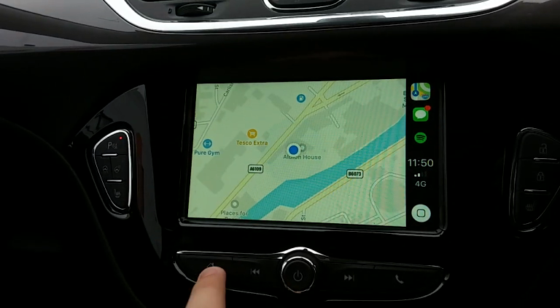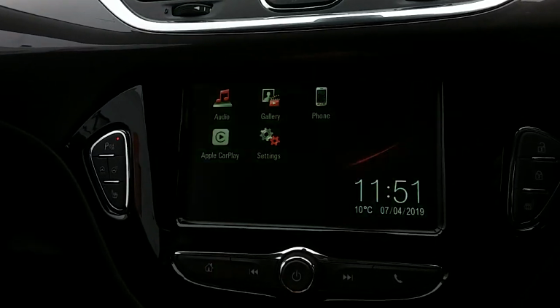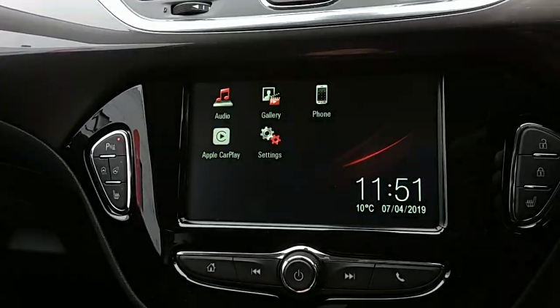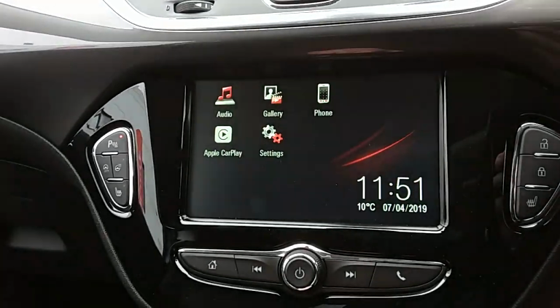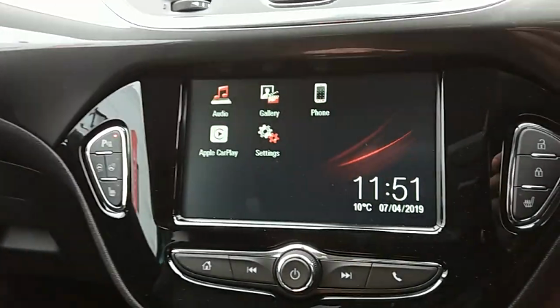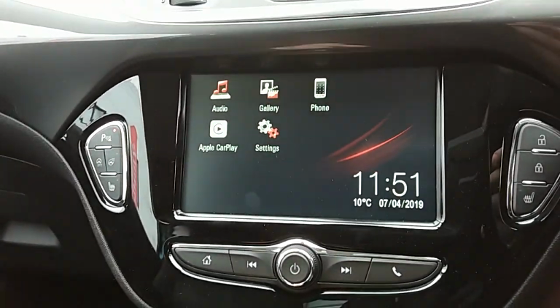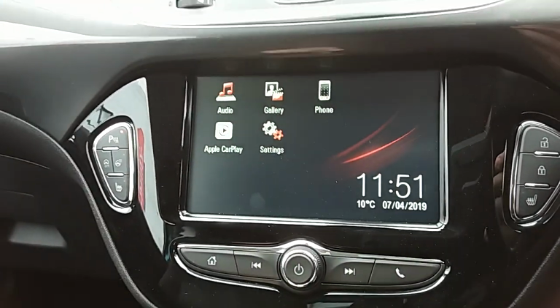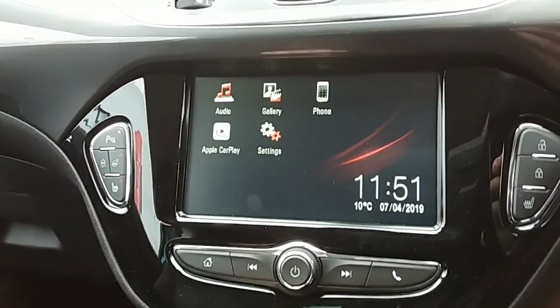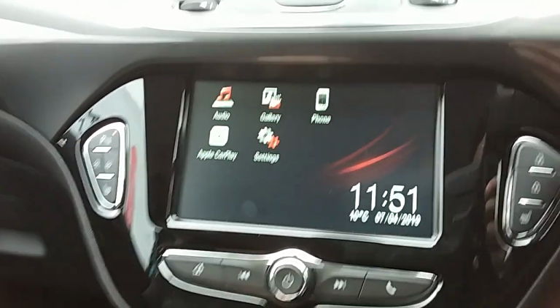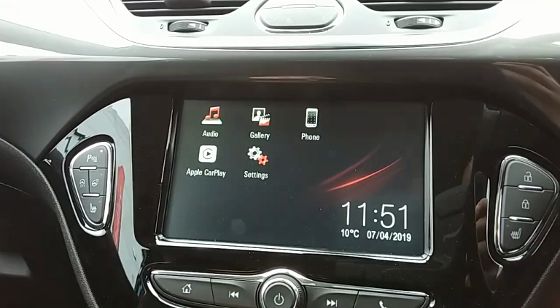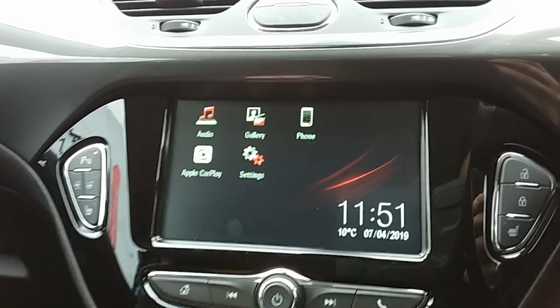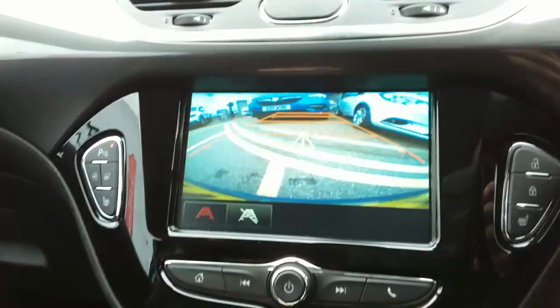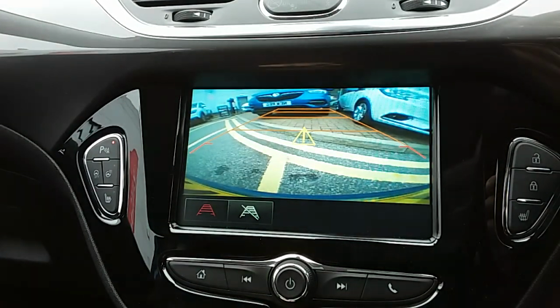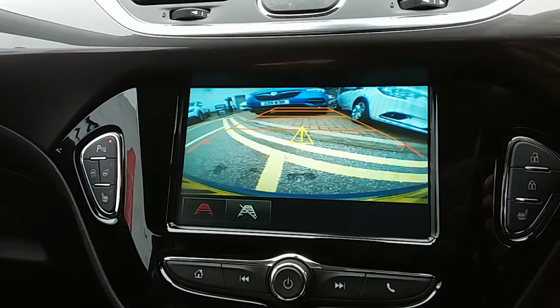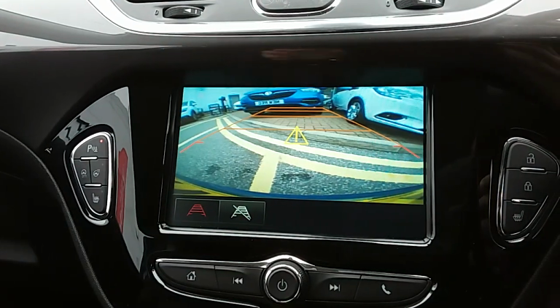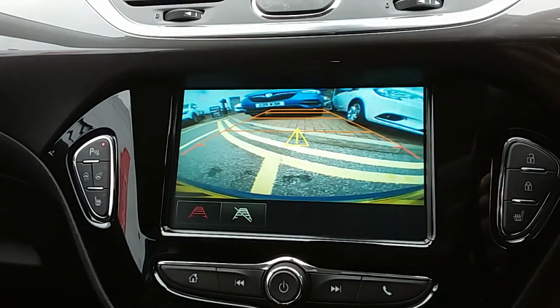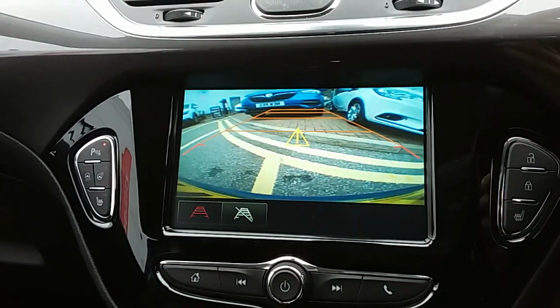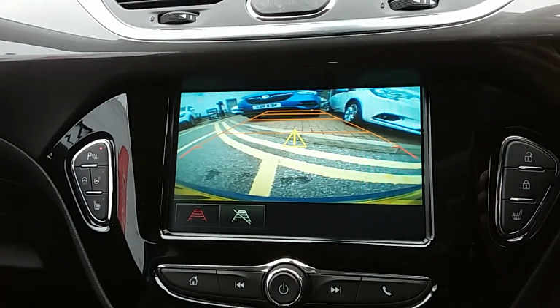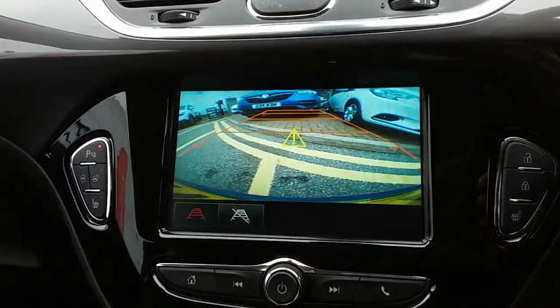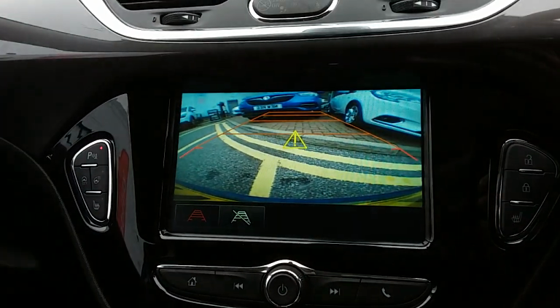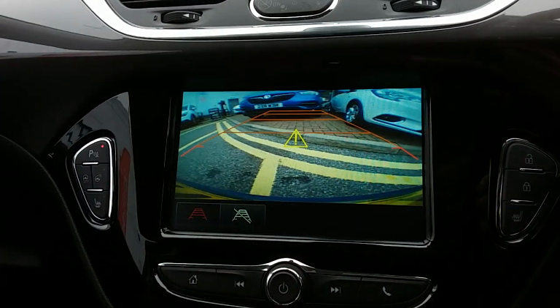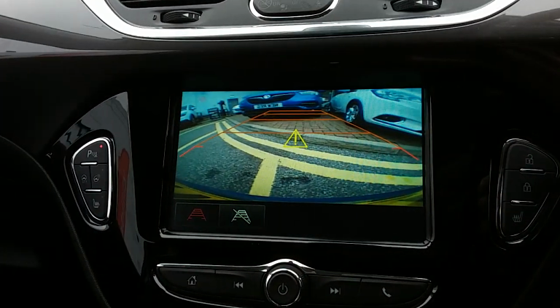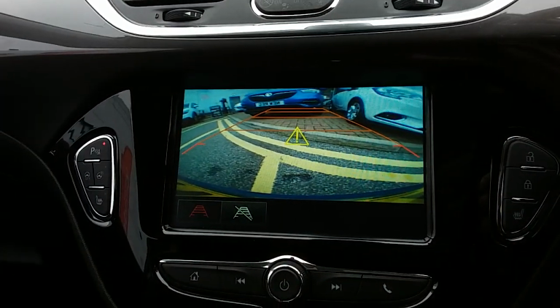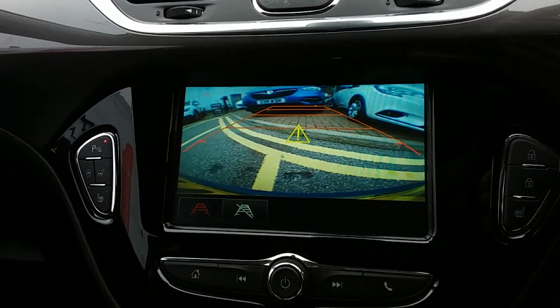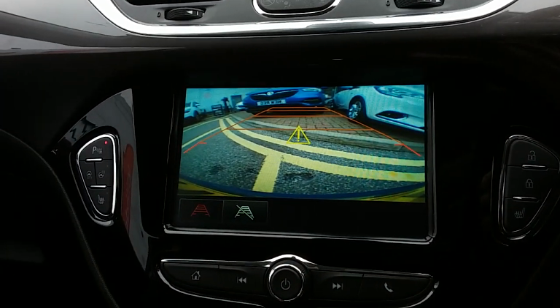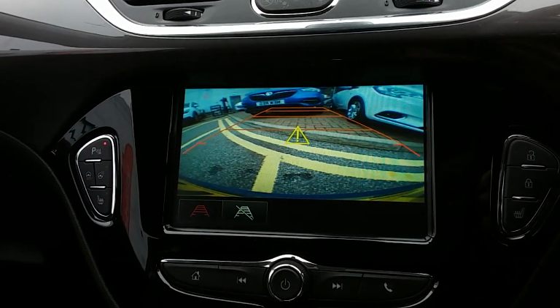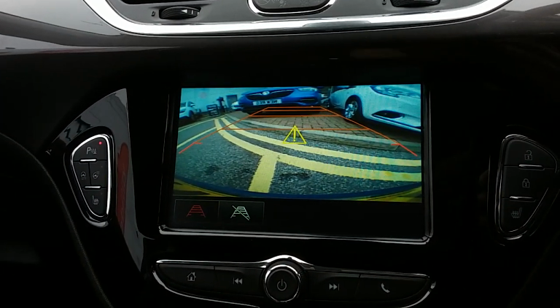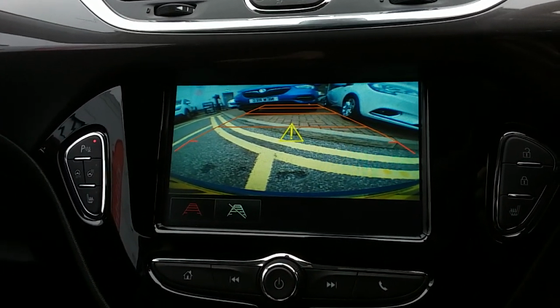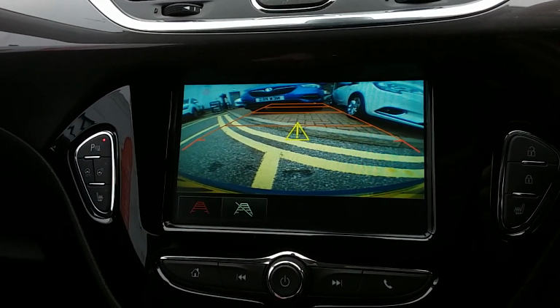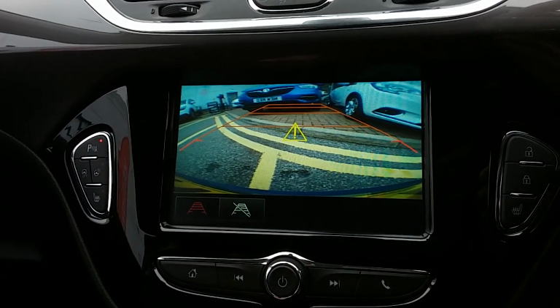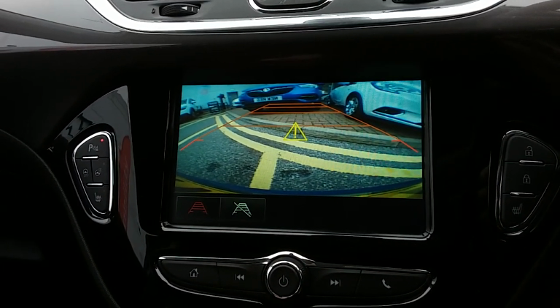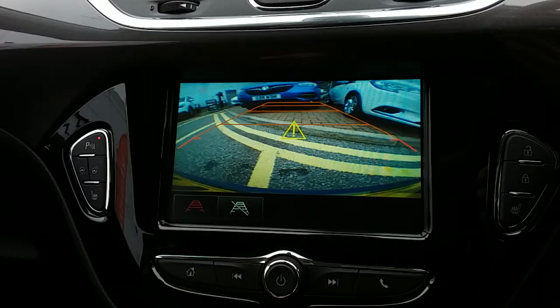Another feature I mentioned: if you pop the car into reverse you can see the rear-facing camera just there. Another fantastic feature to help you park this car.